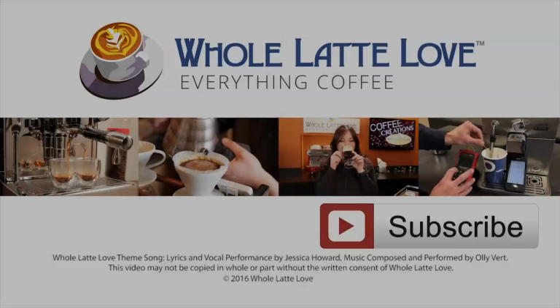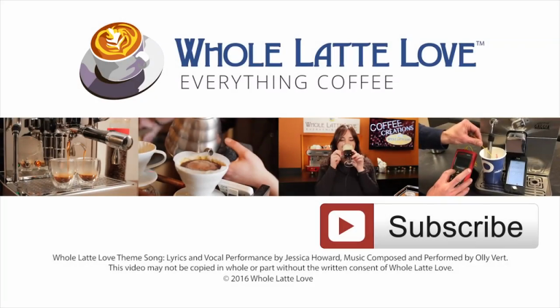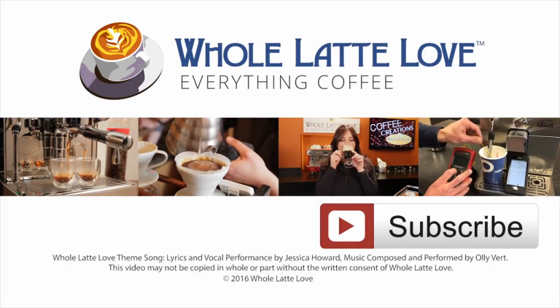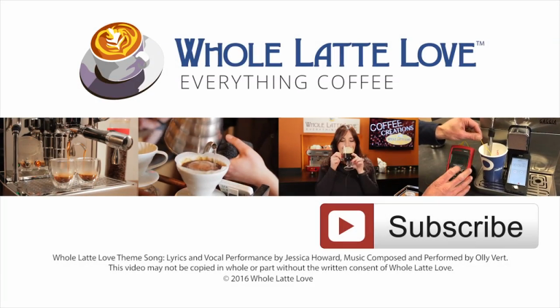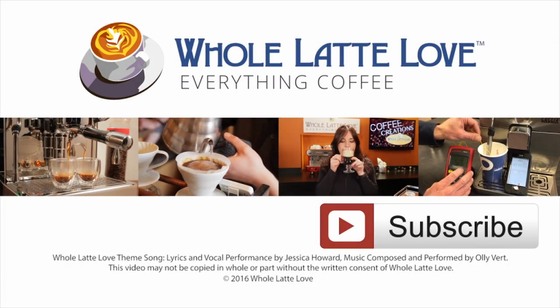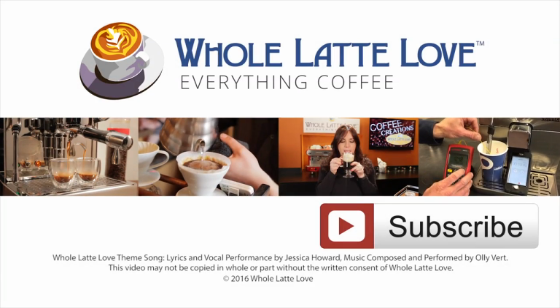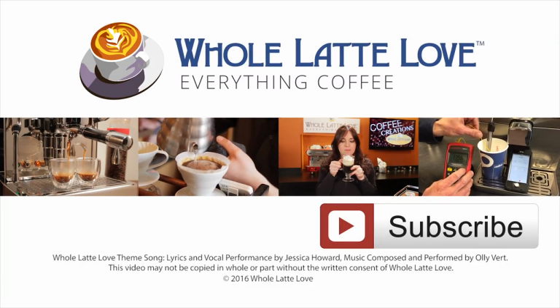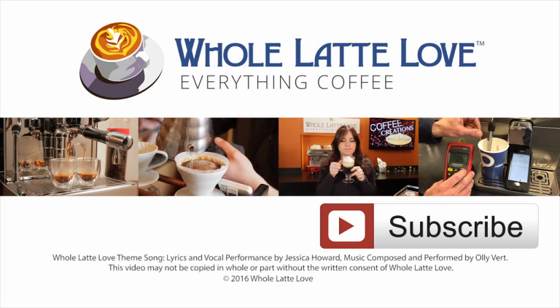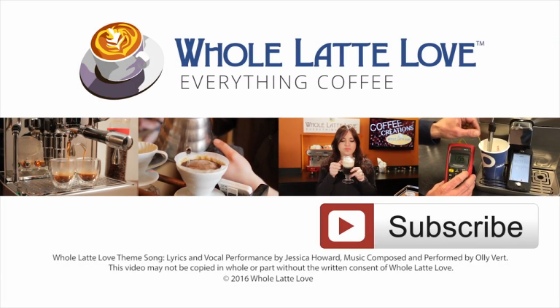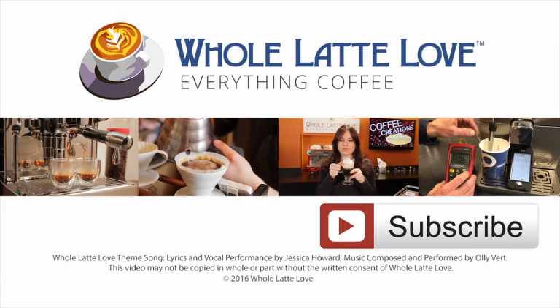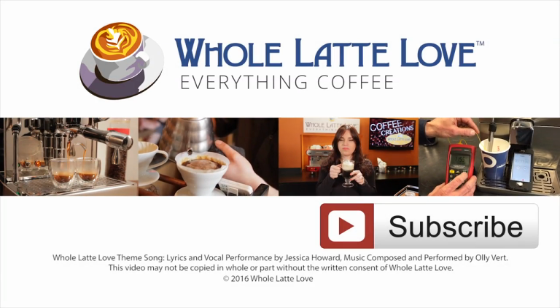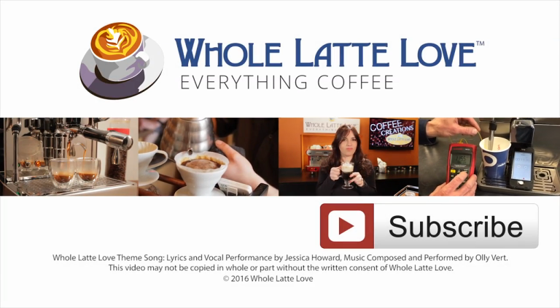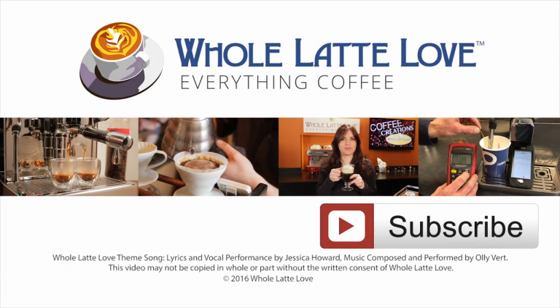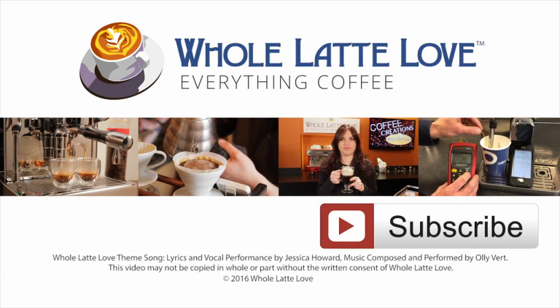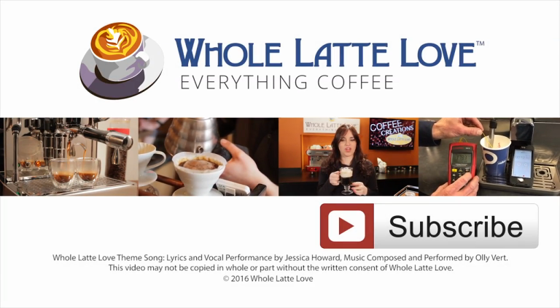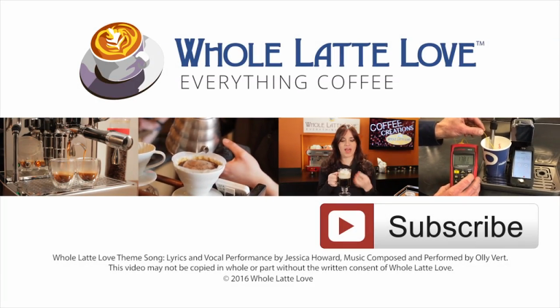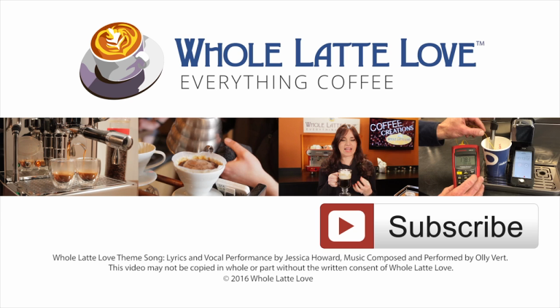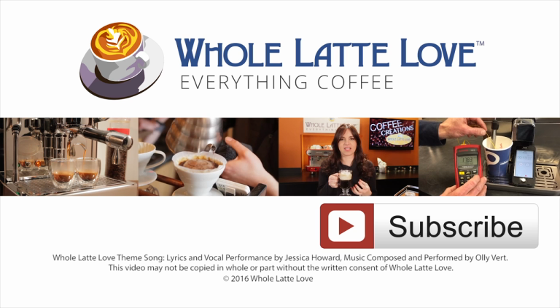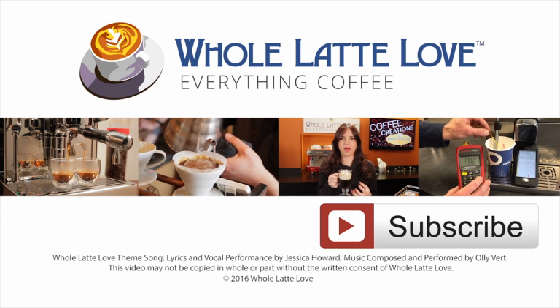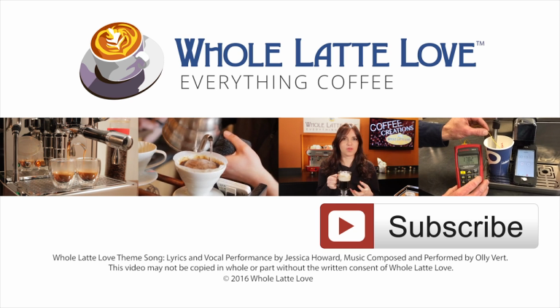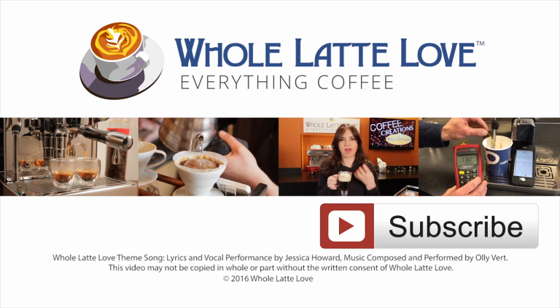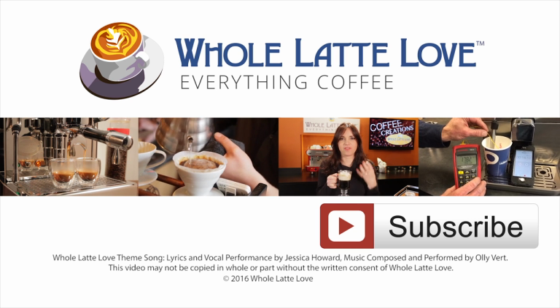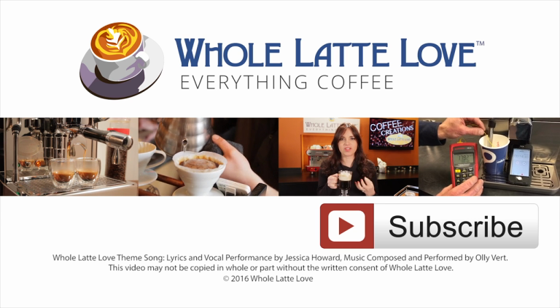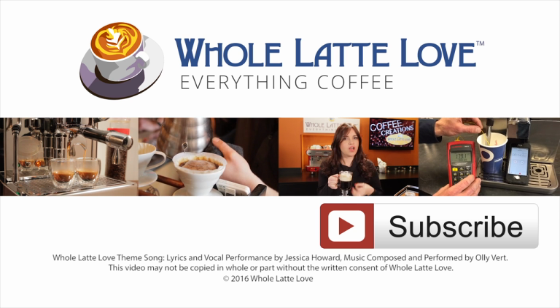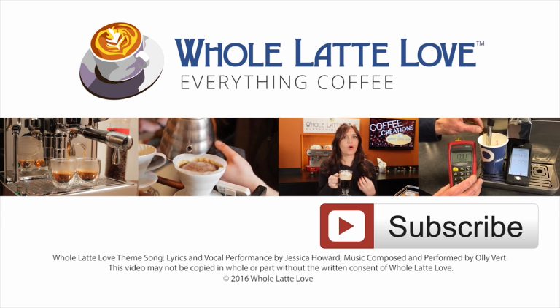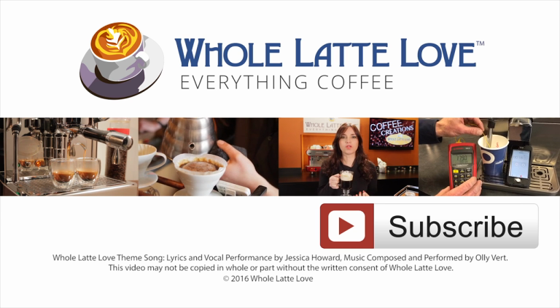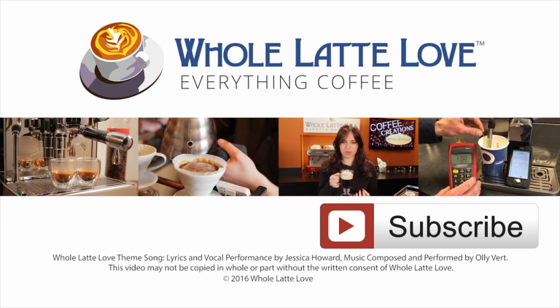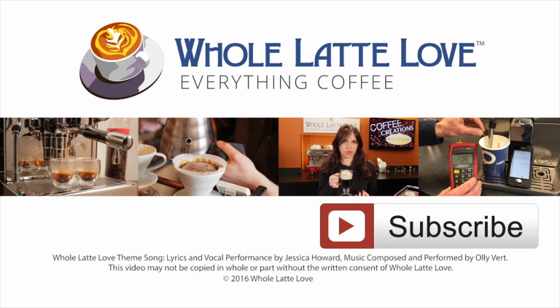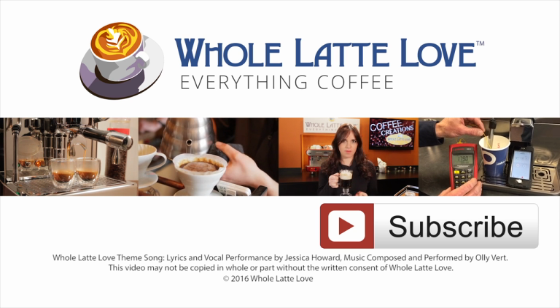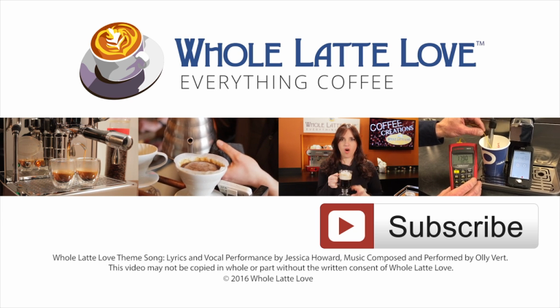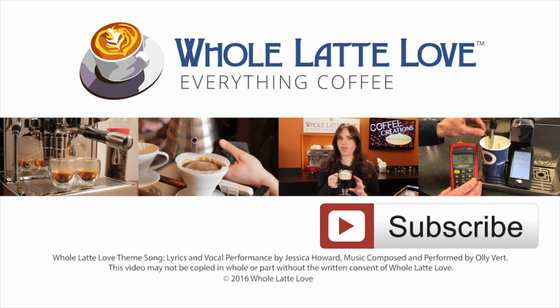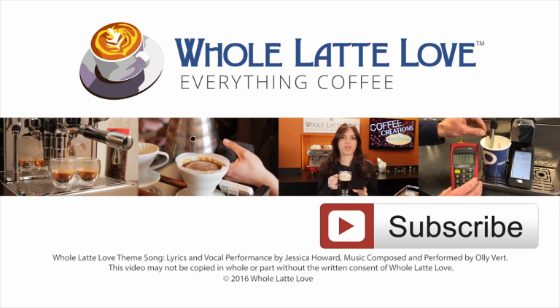Why not subscribe now for easy, free access to more videos on everything coffee, brought to you by wholelattelove.com.